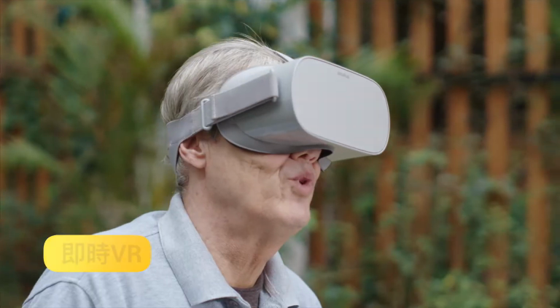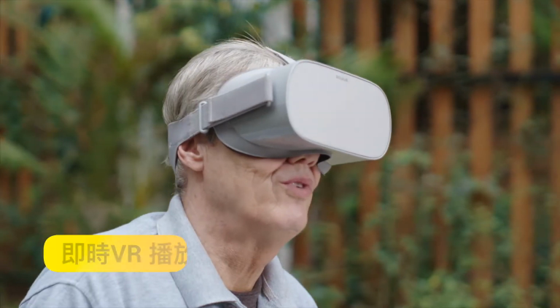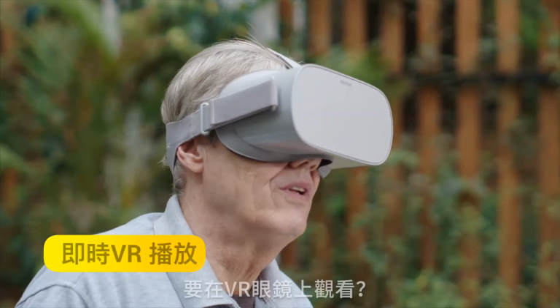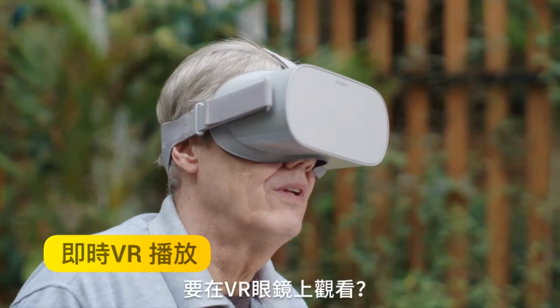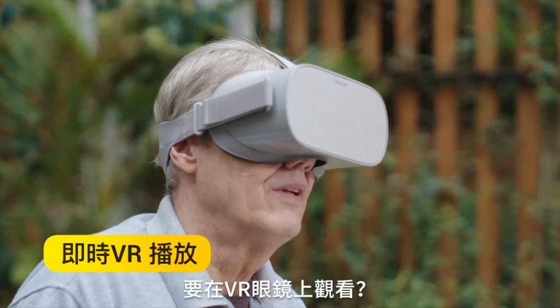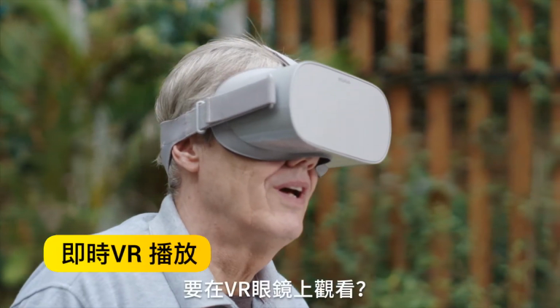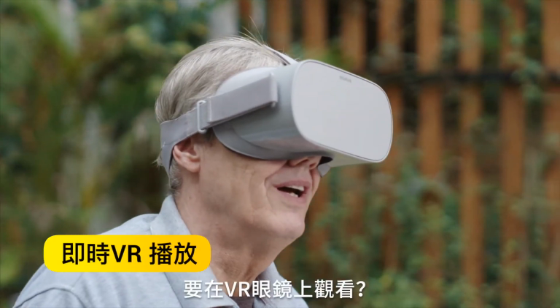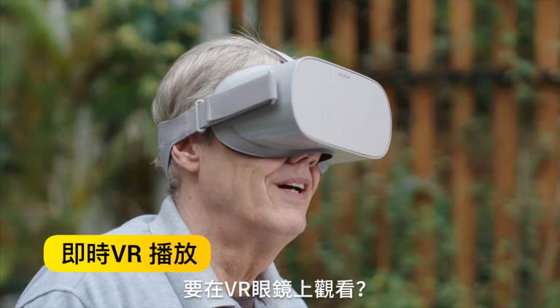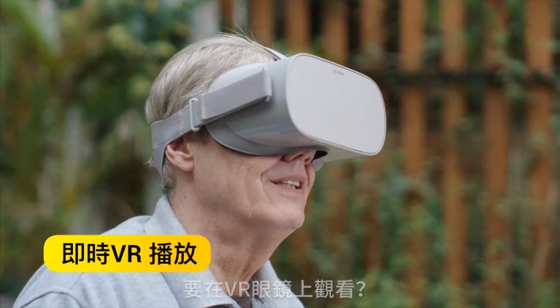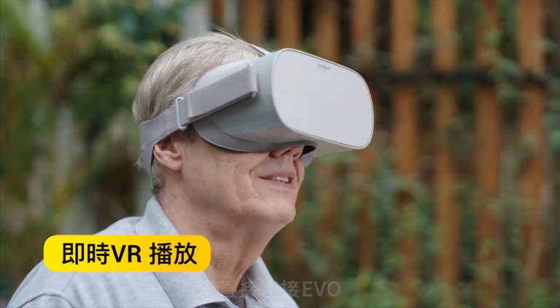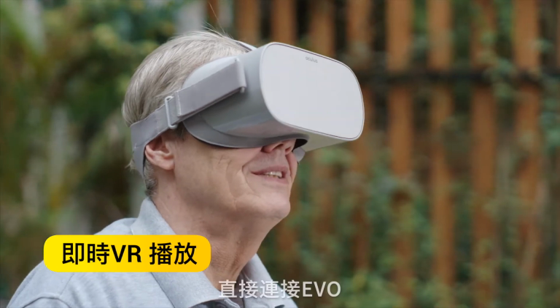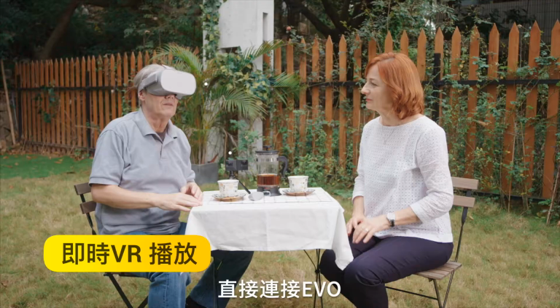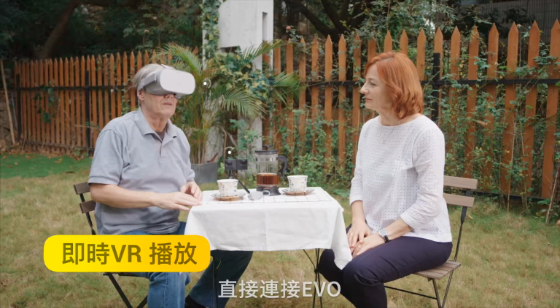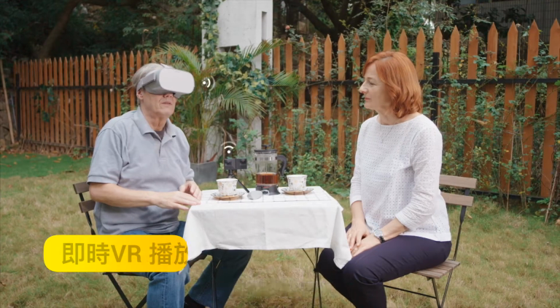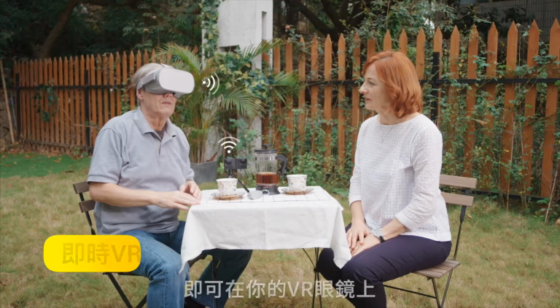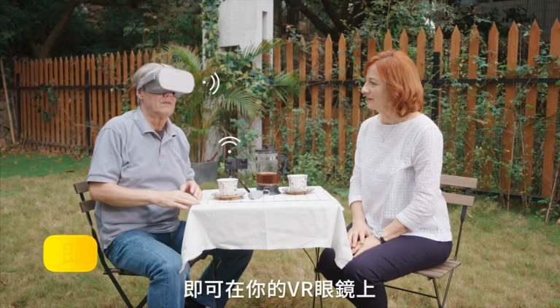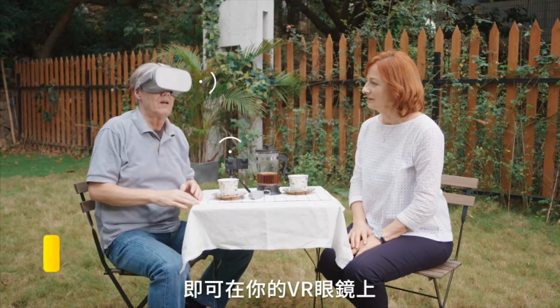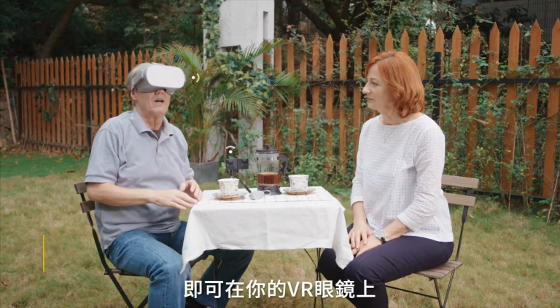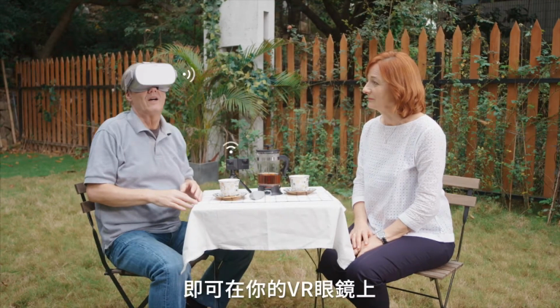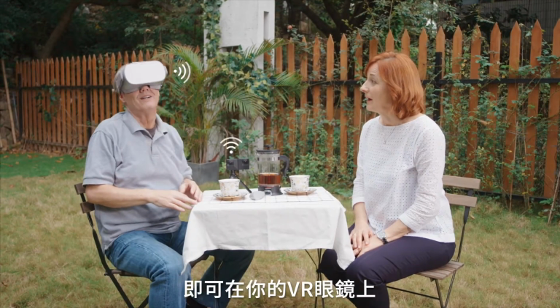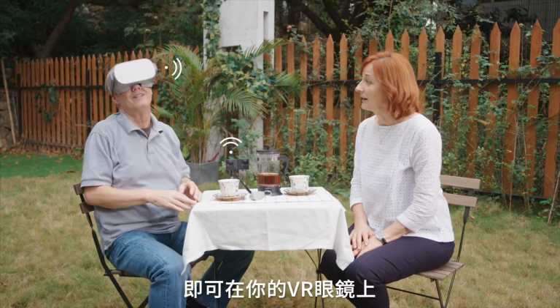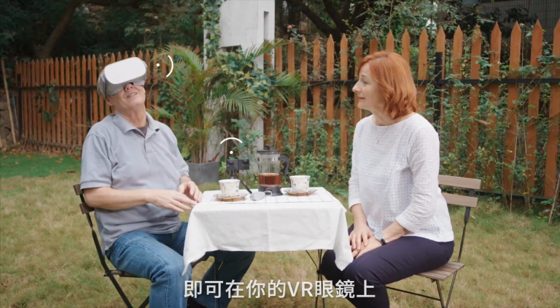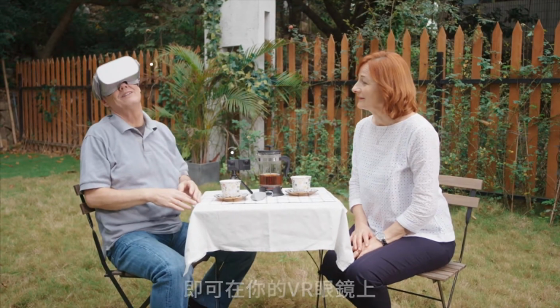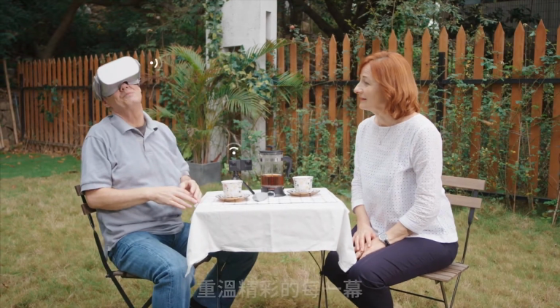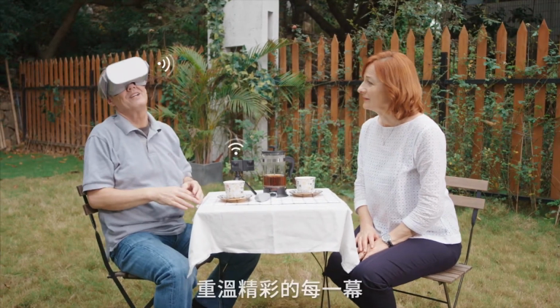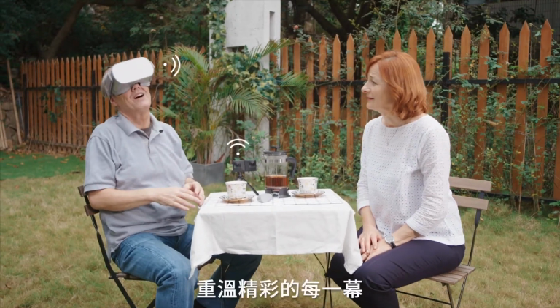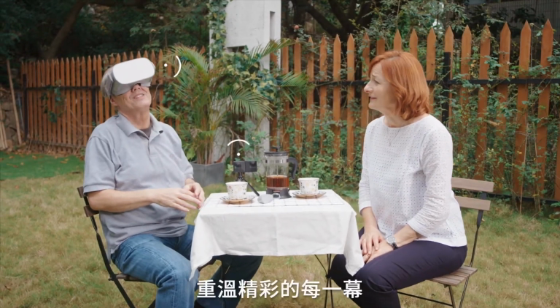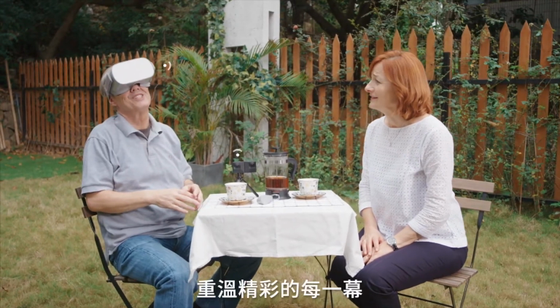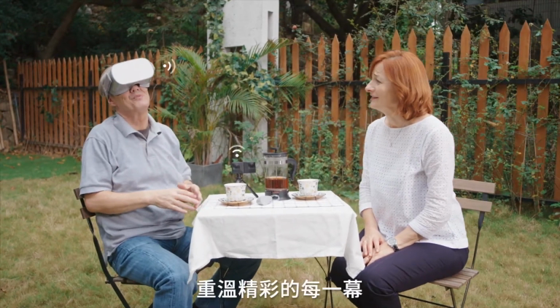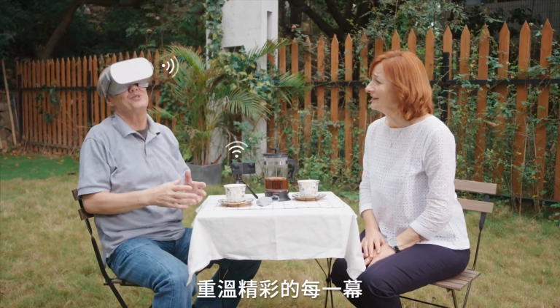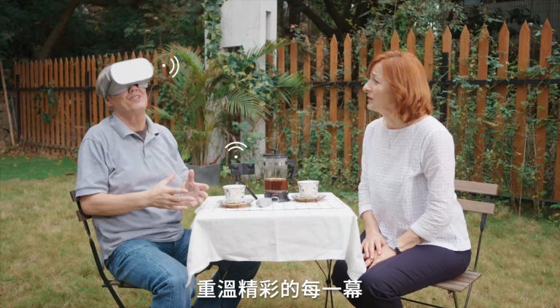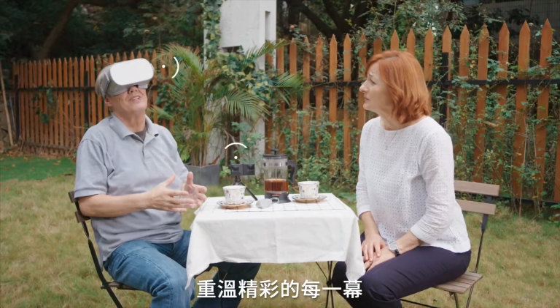Watching in VR is easy. Connect EVO directly to your headset and play back your favorite shots straight off the camera.